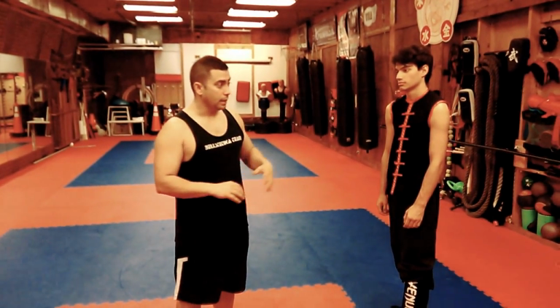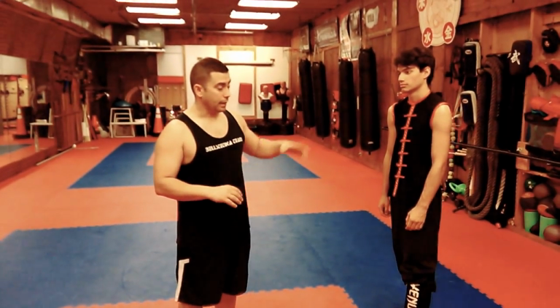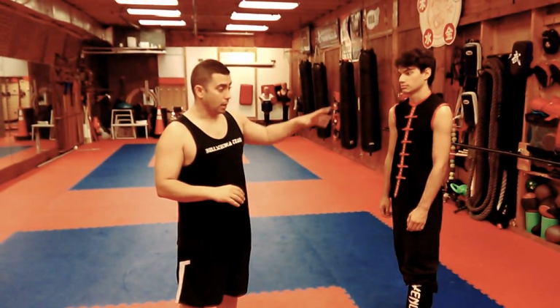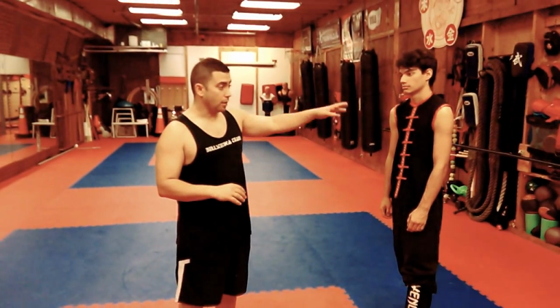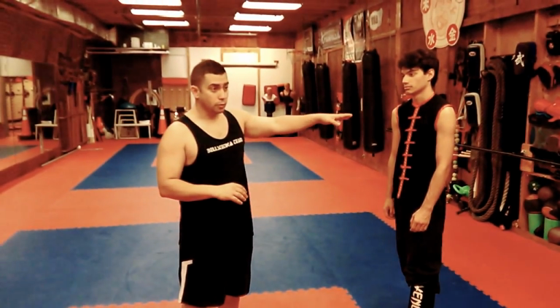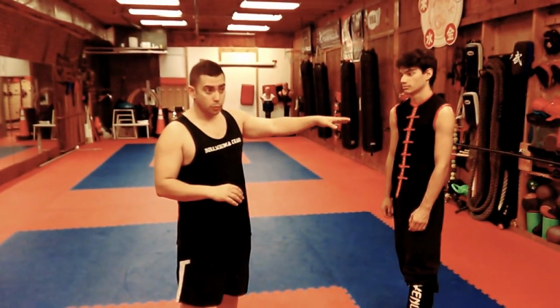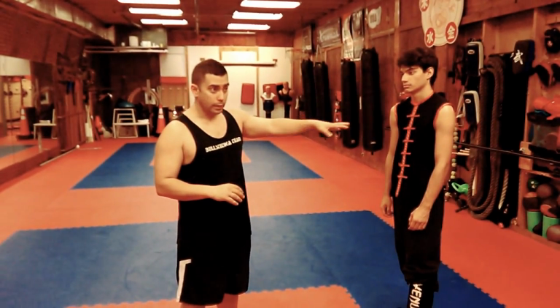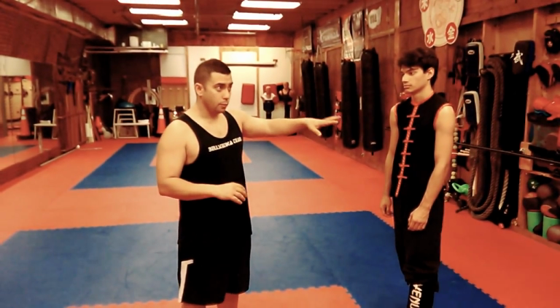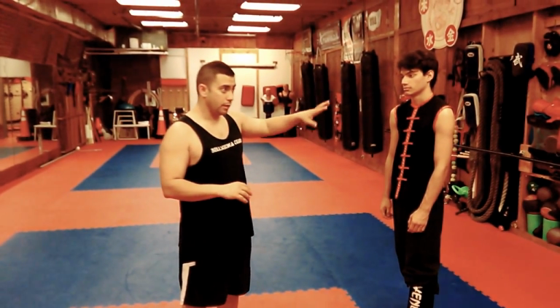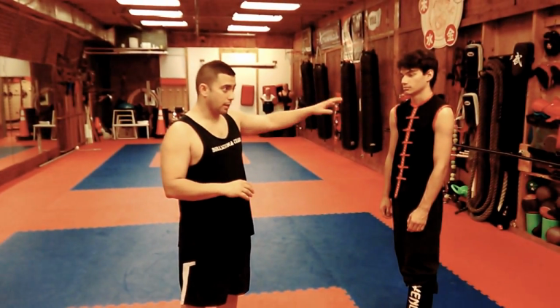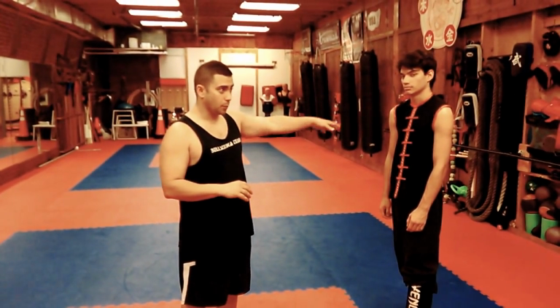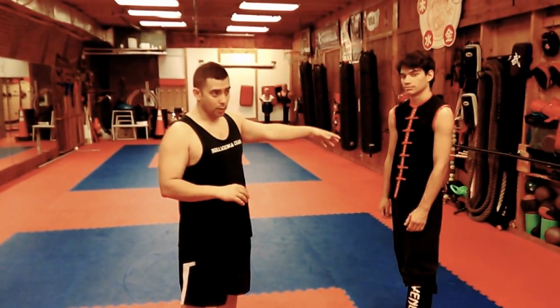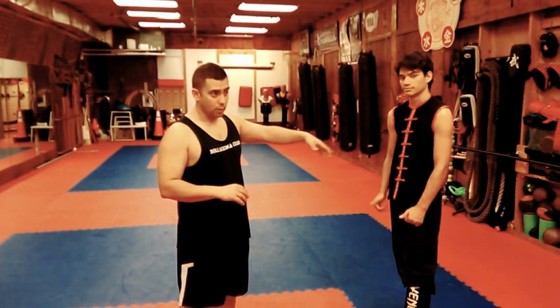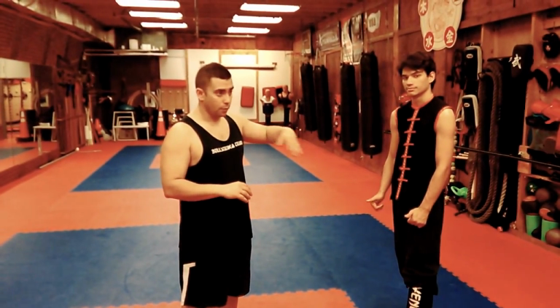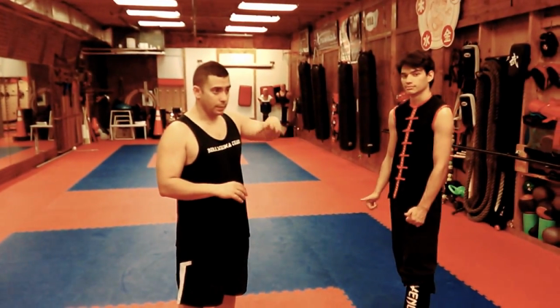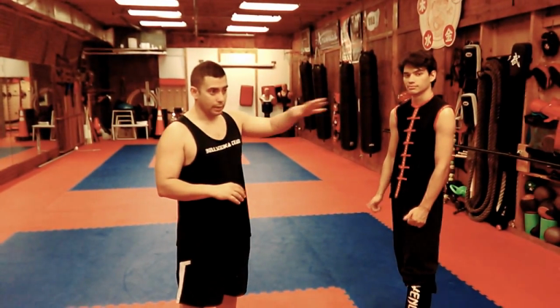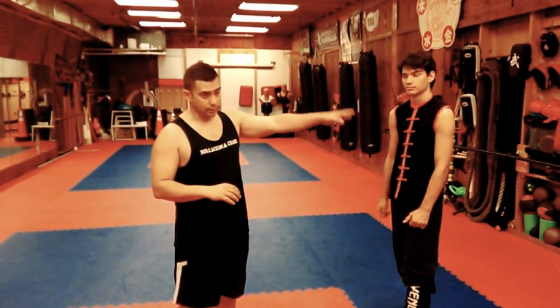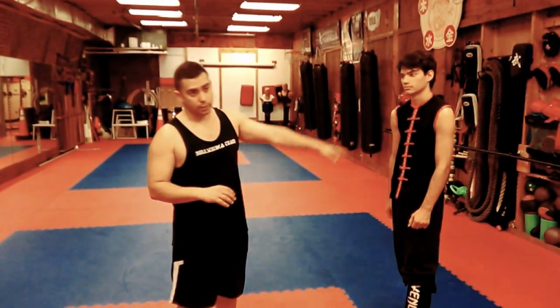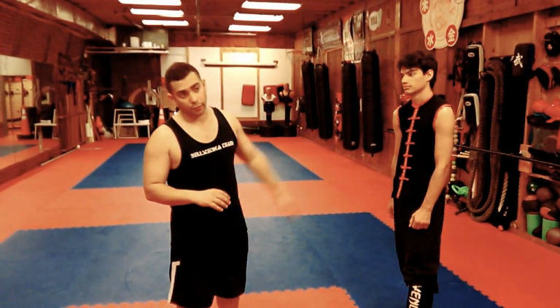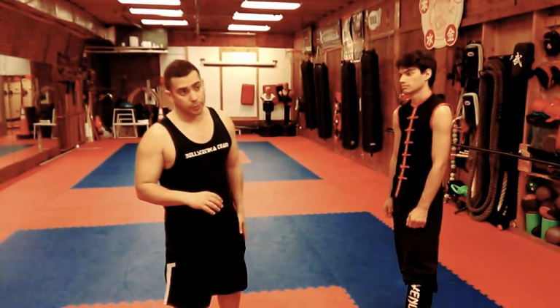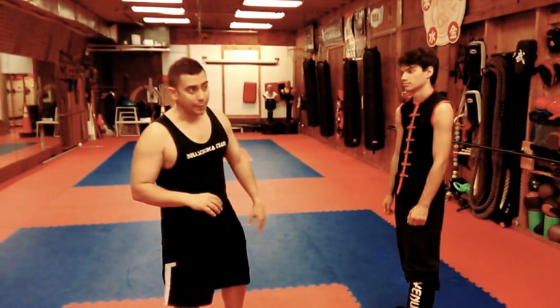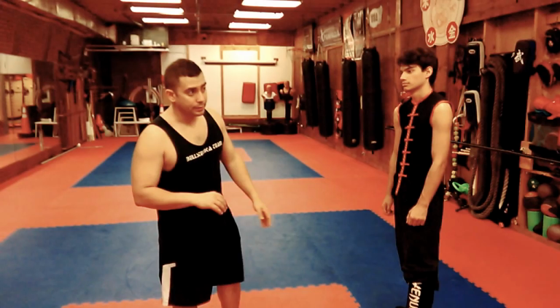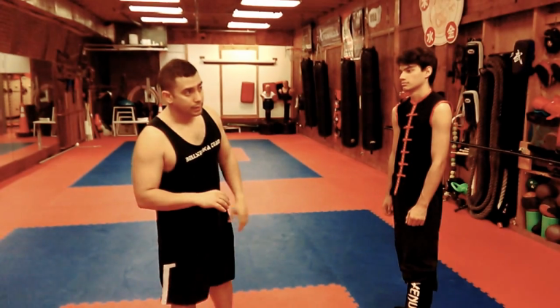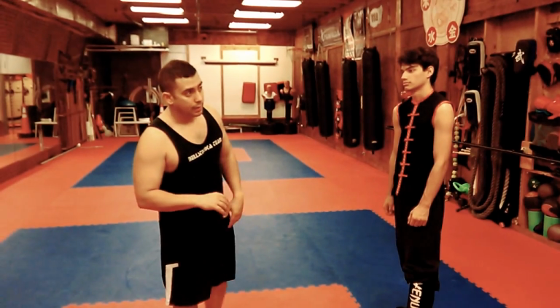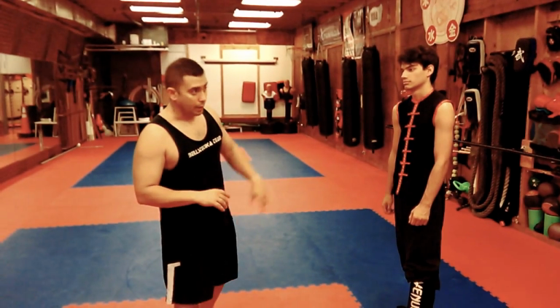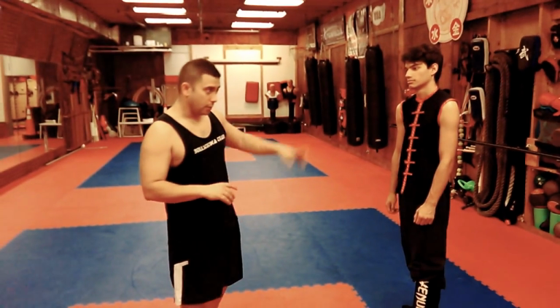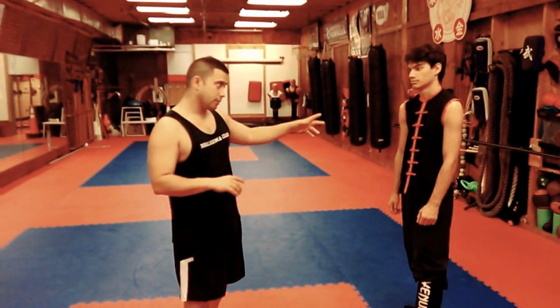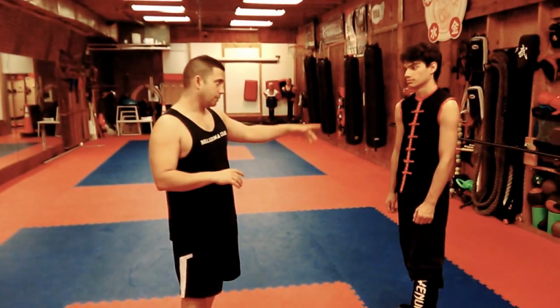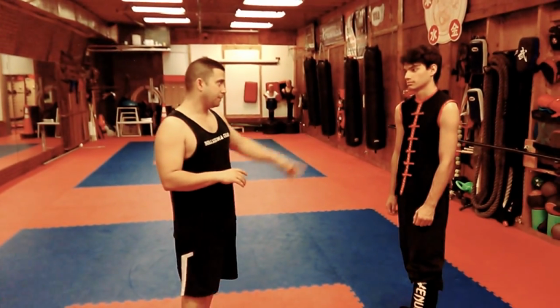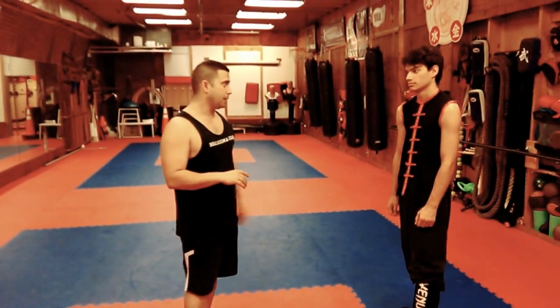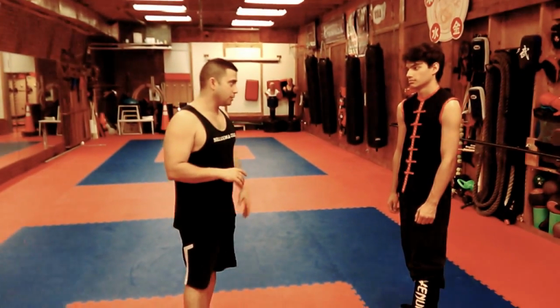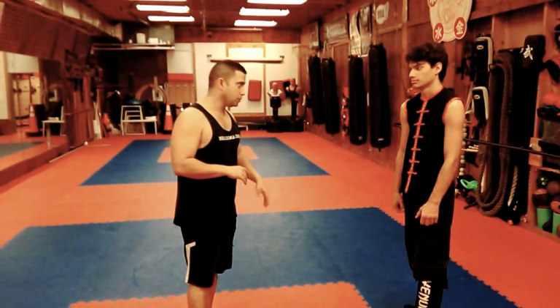I'm going to use Willie for this demonstration. Willie has trained a lot with me. He has a lot of experience, and Willie is going to be fighting soon.